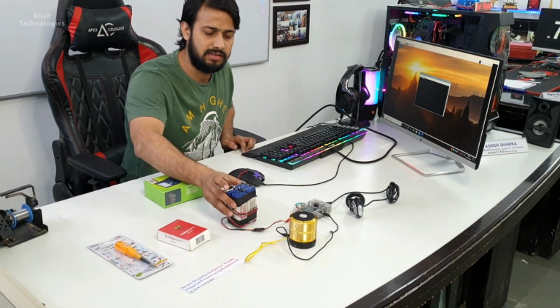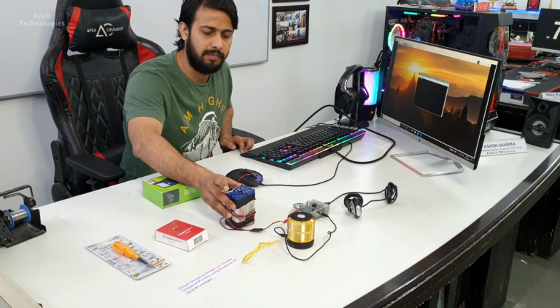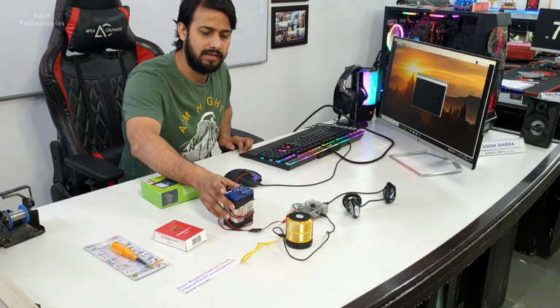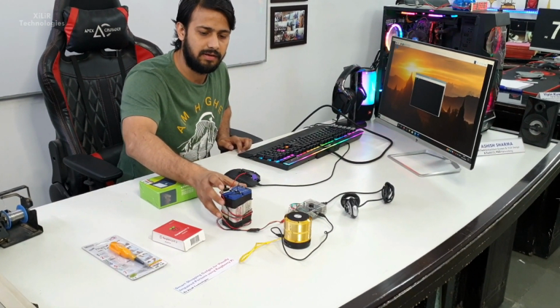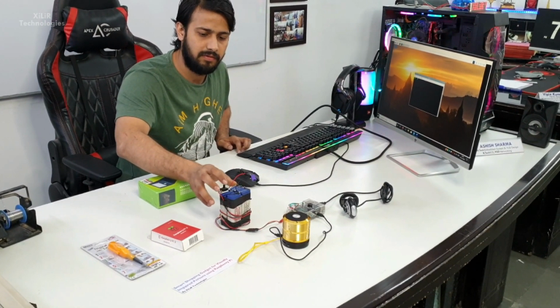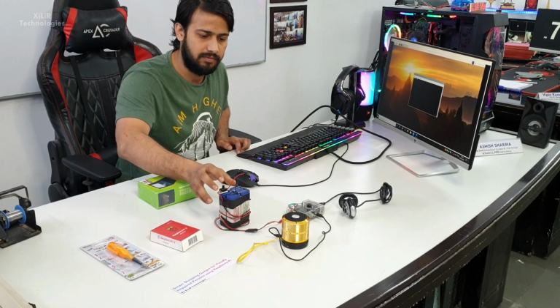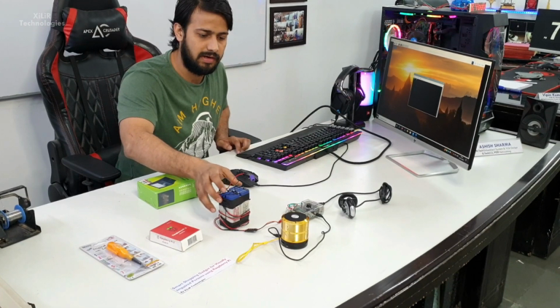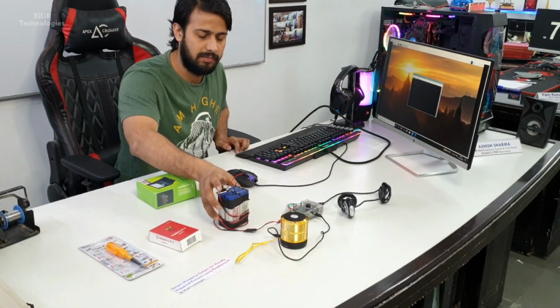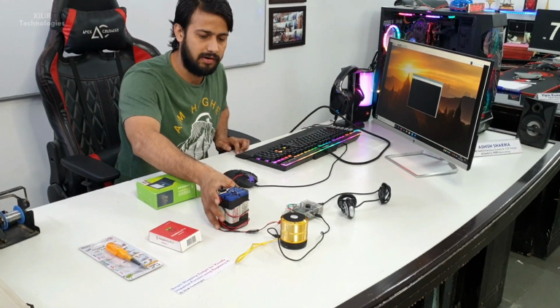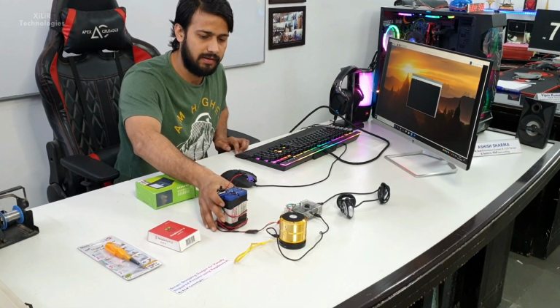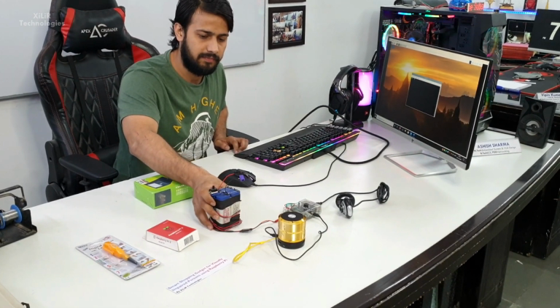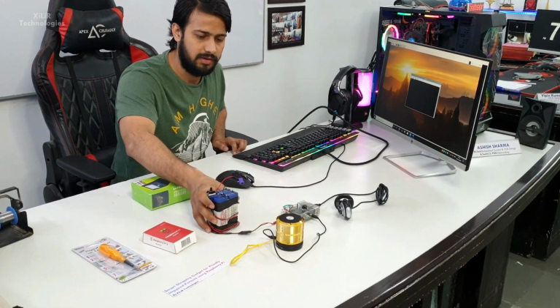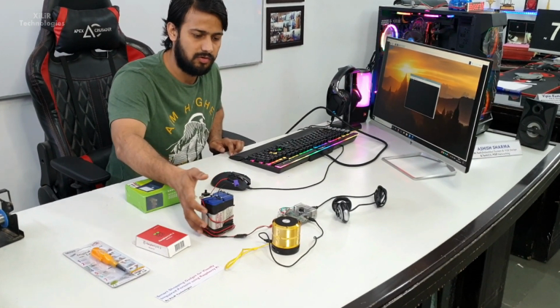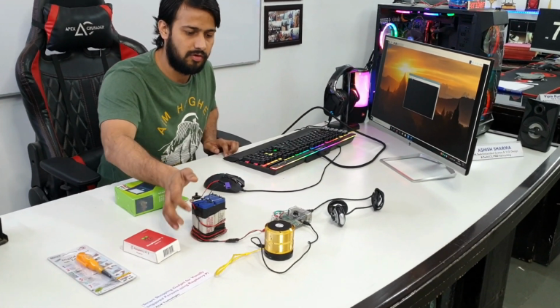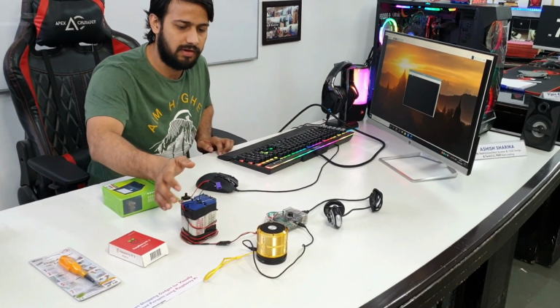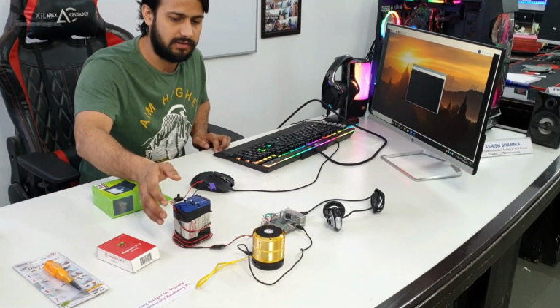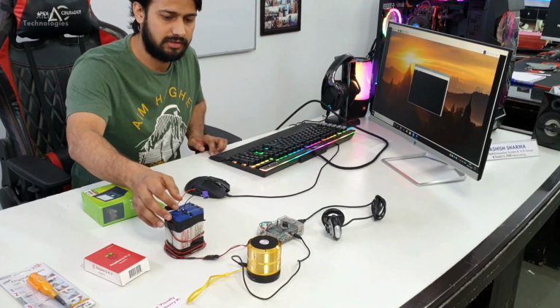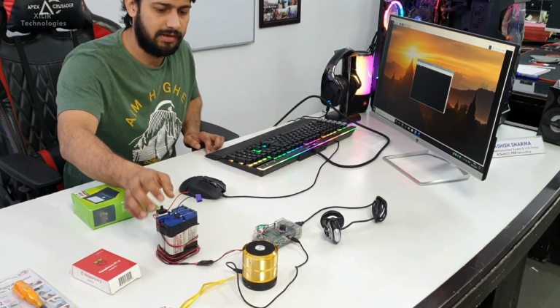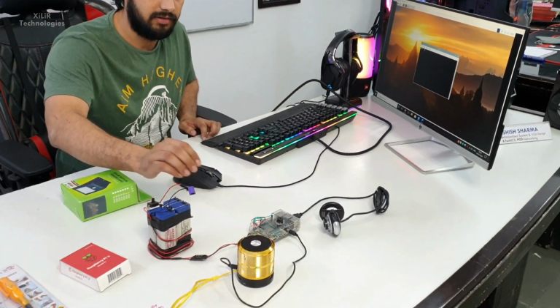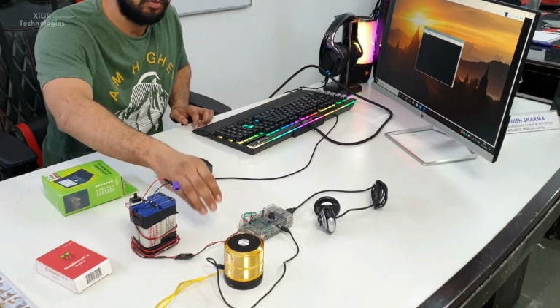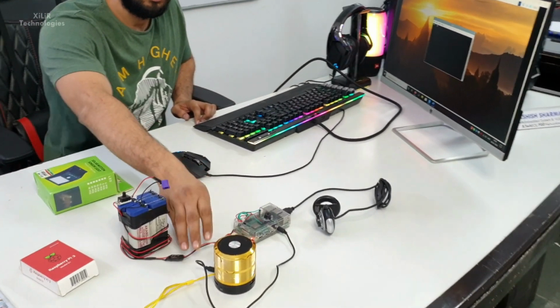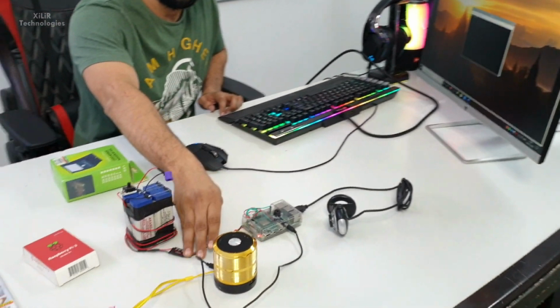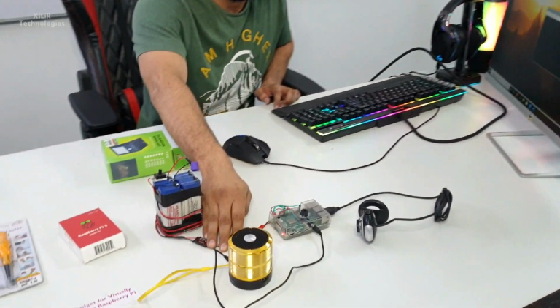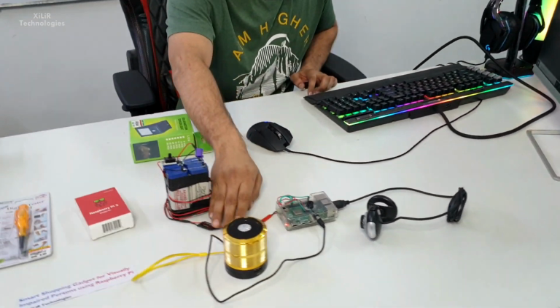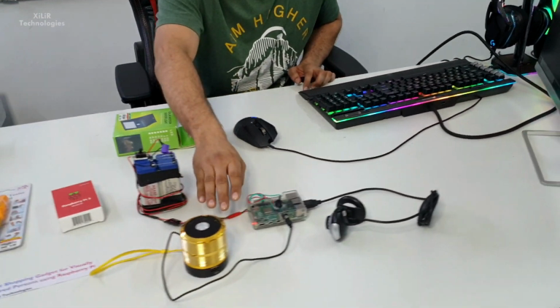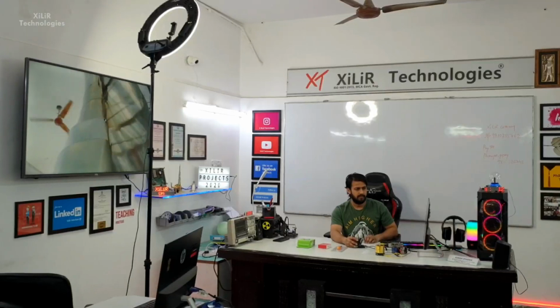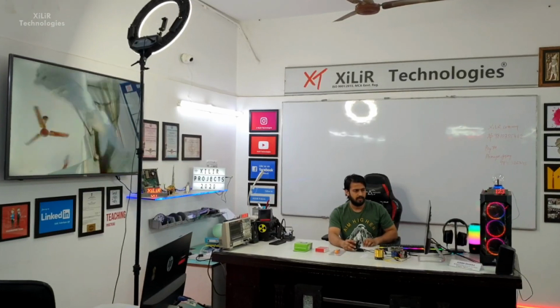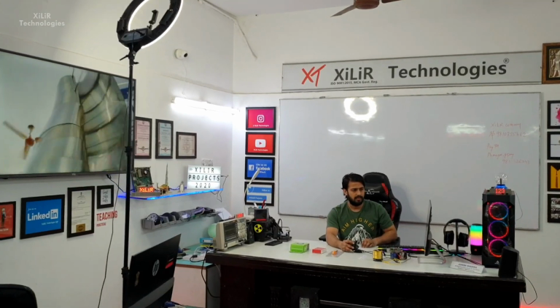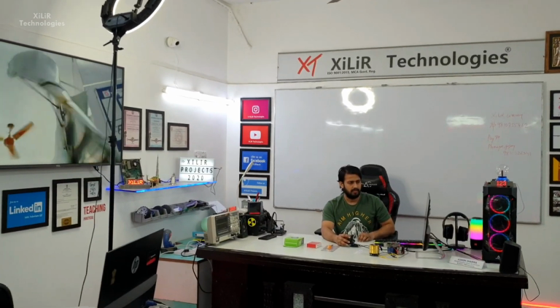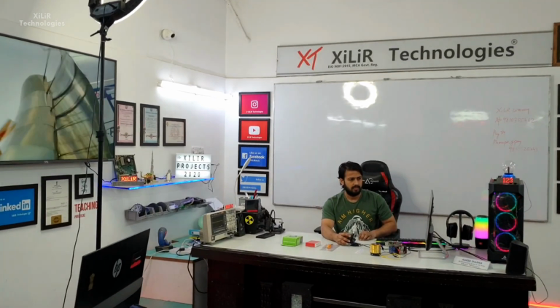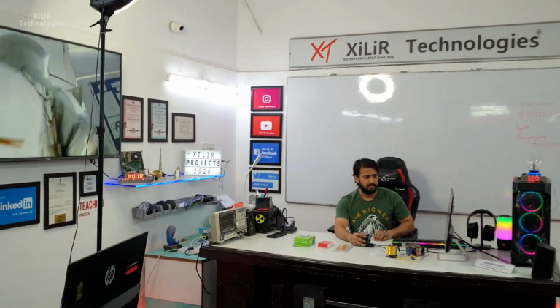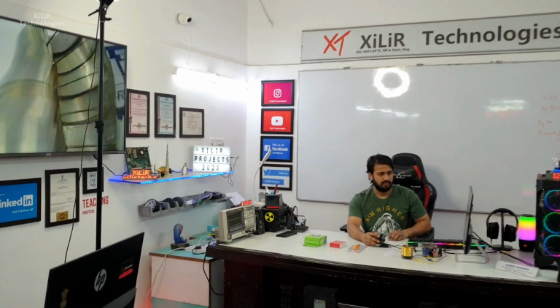This one is a battery which will power on this project. This is a portable project. Now let's see the working of the project. For more detail you can check the description box, and you can buy this project also.